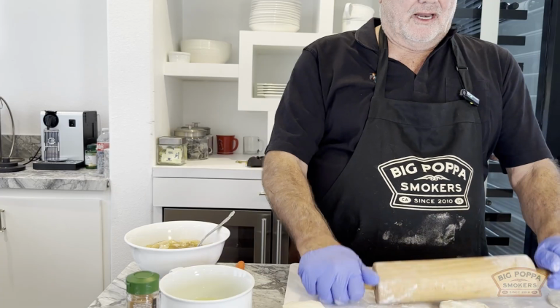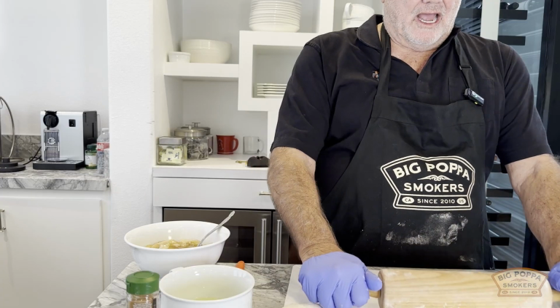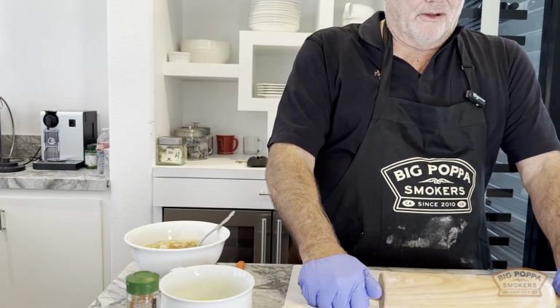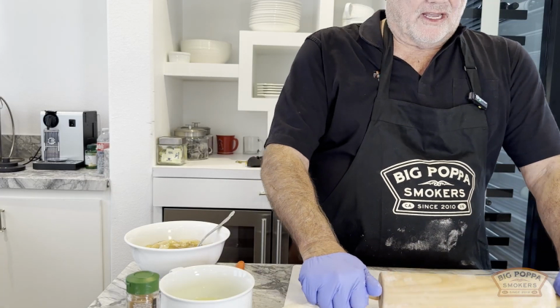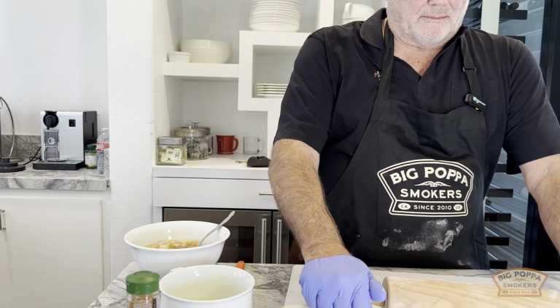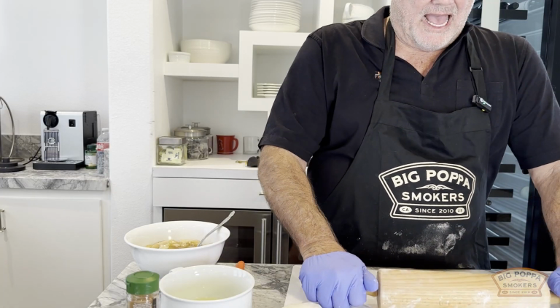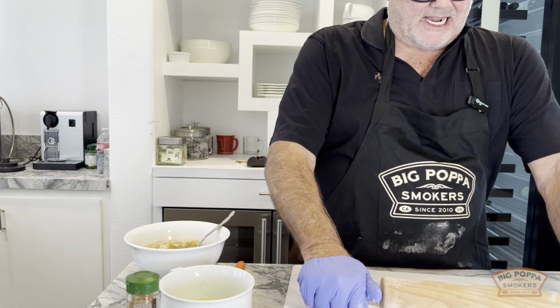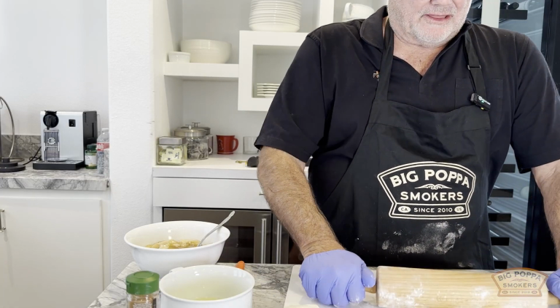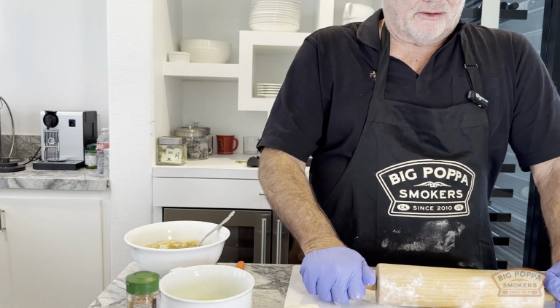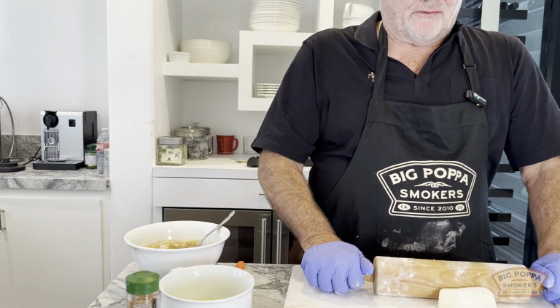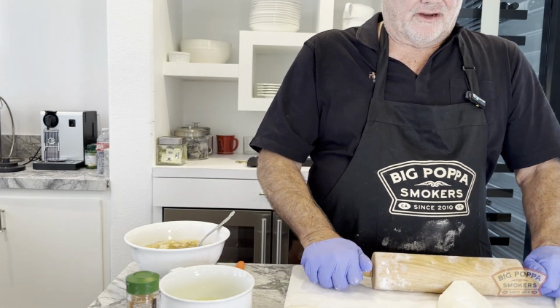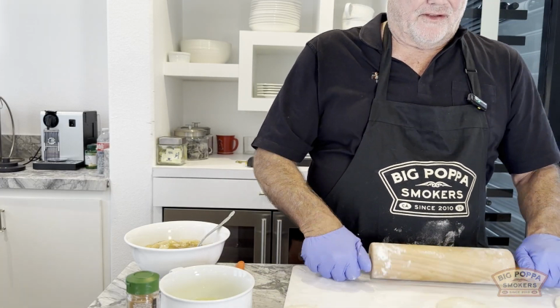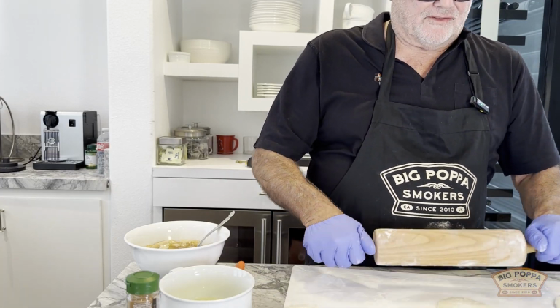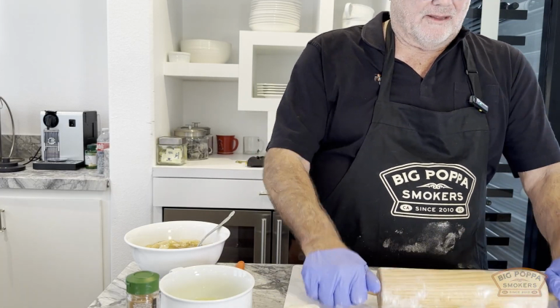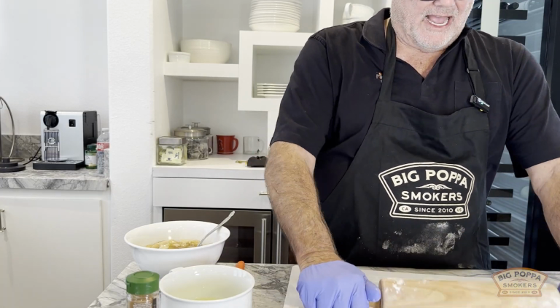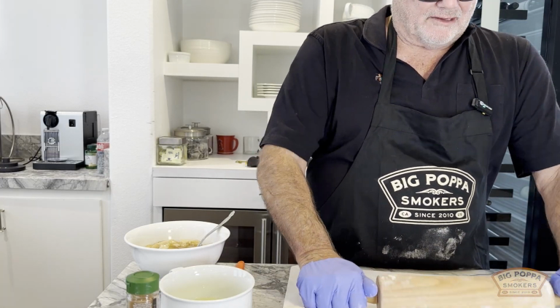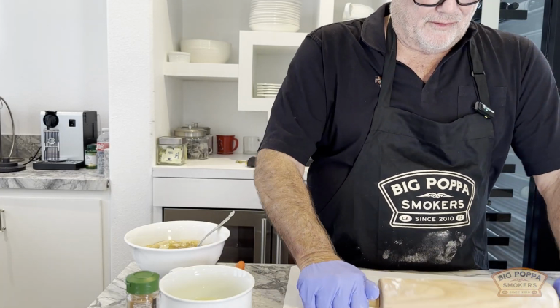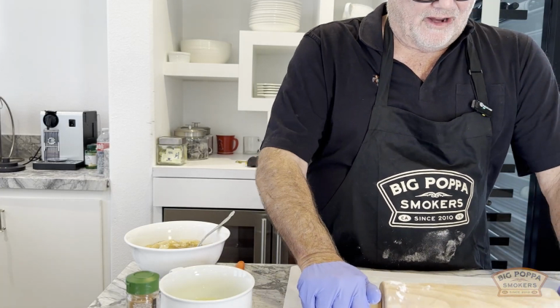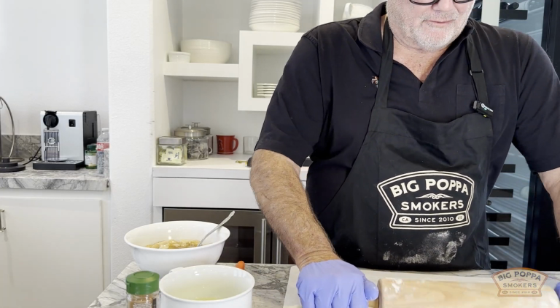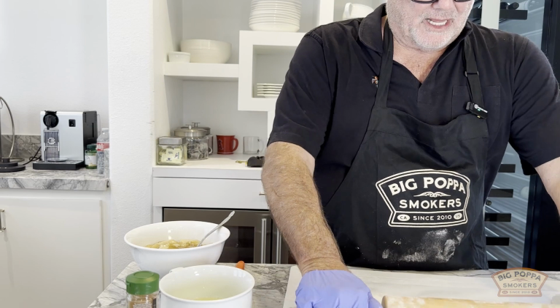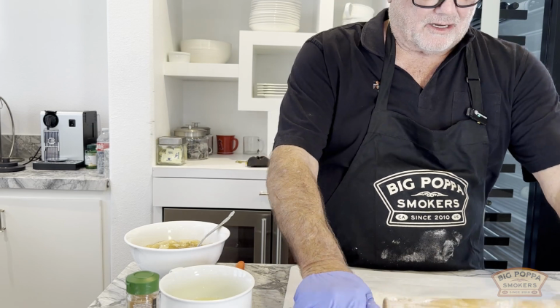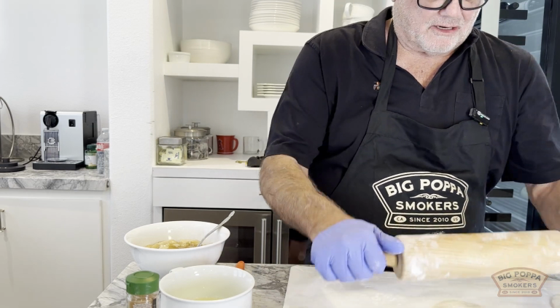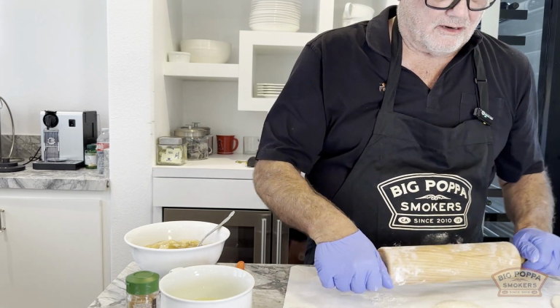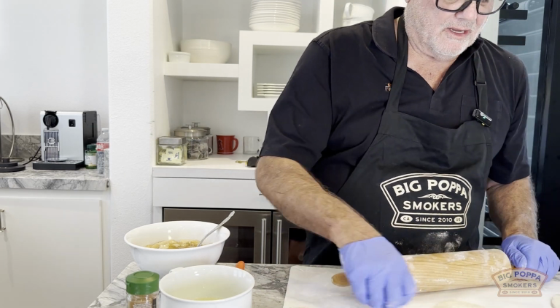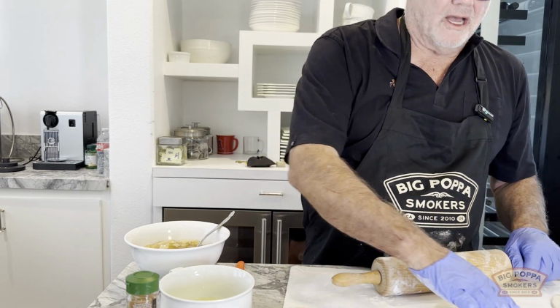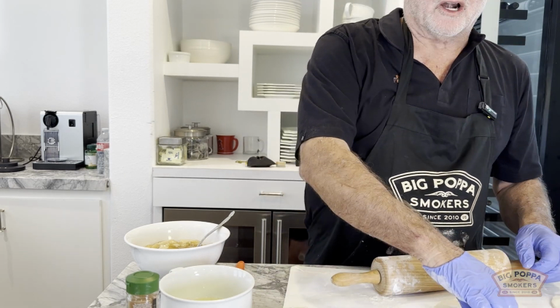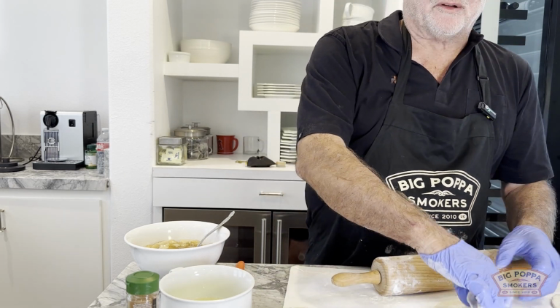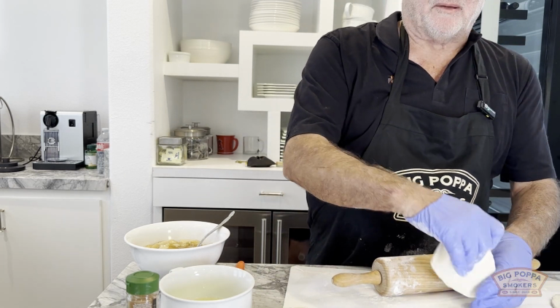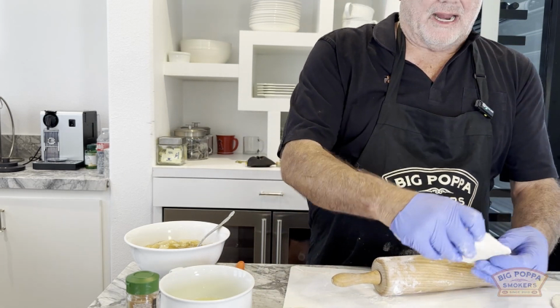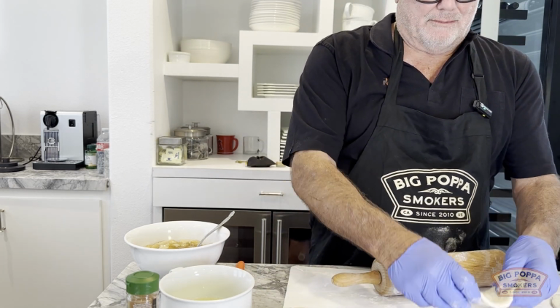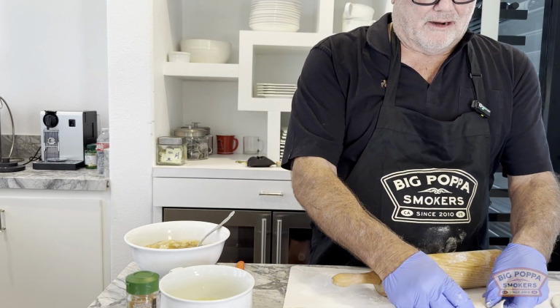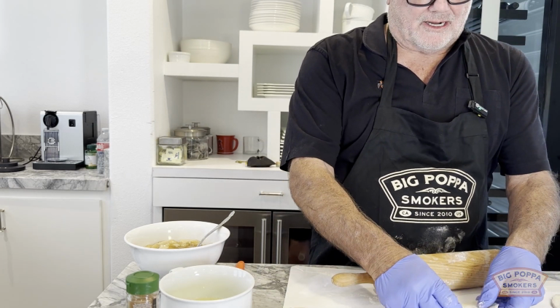We've got the Mac at 350. The Mac is my favorite pellet cooker — 100% made in America.